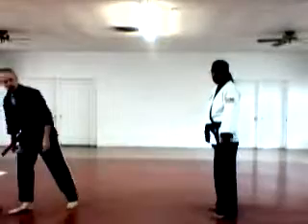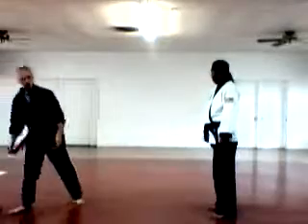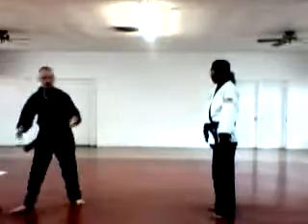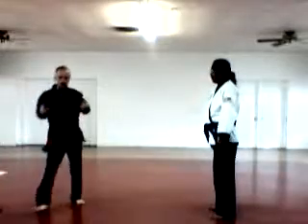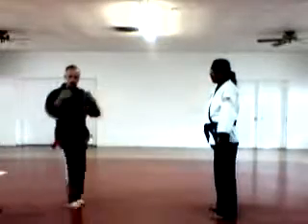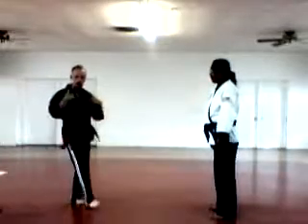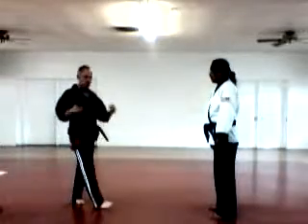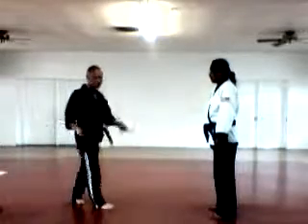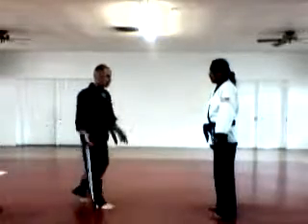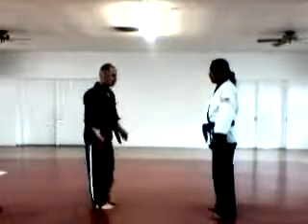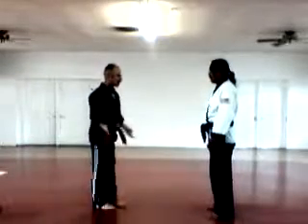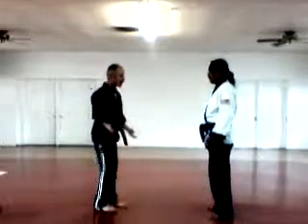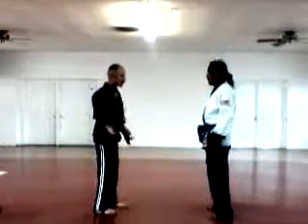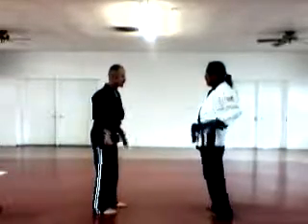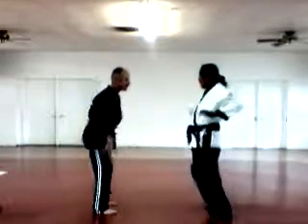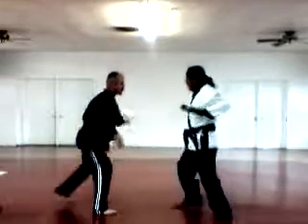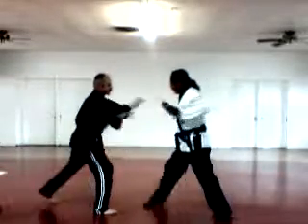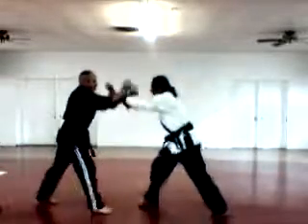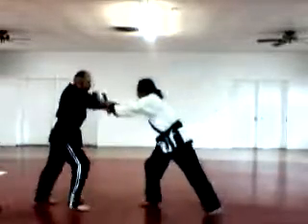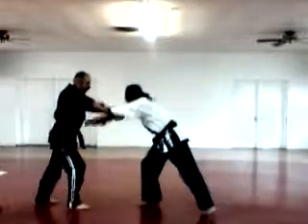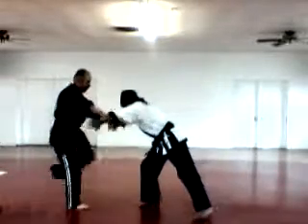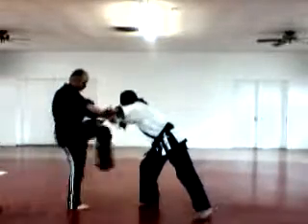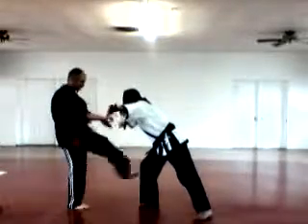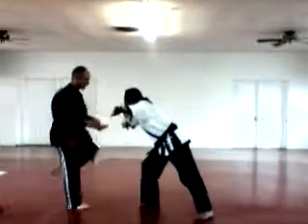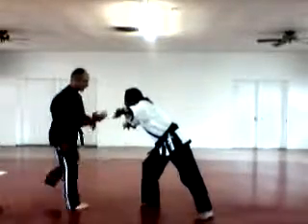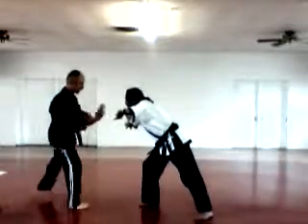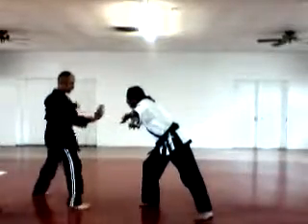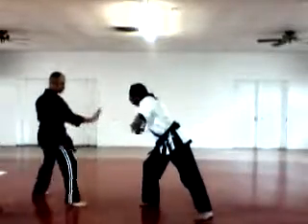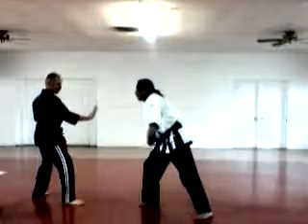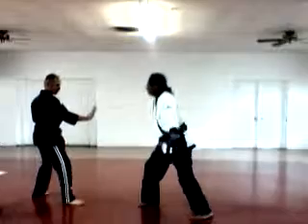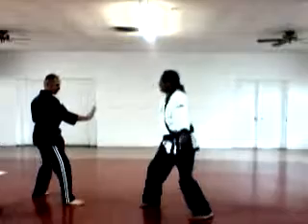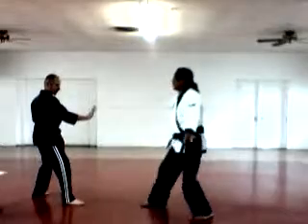Arm Hook — two-handed push. Shuffle back, kick, over back.